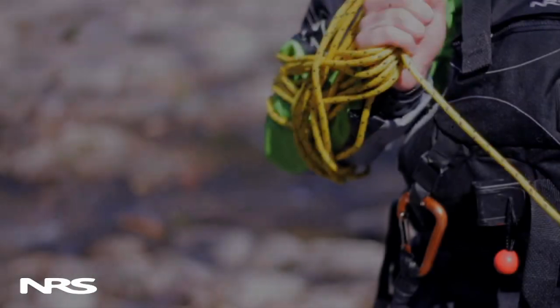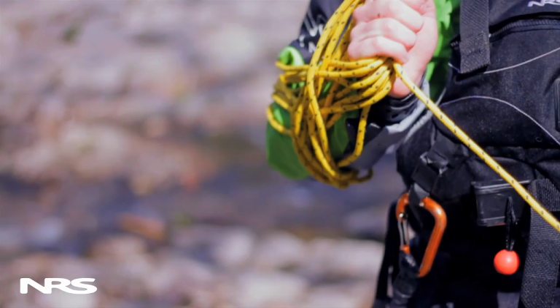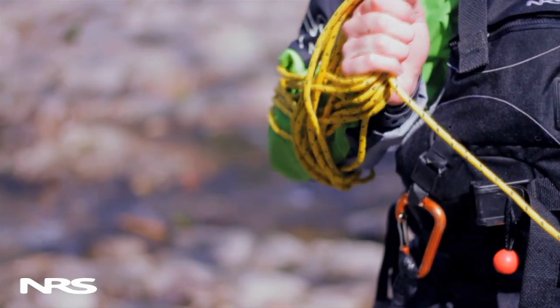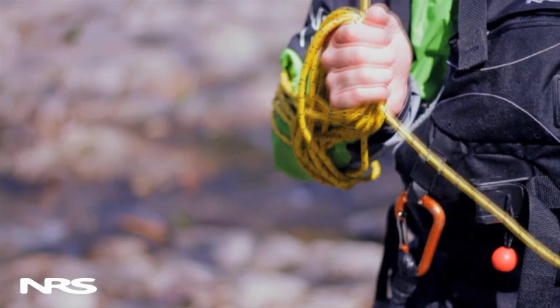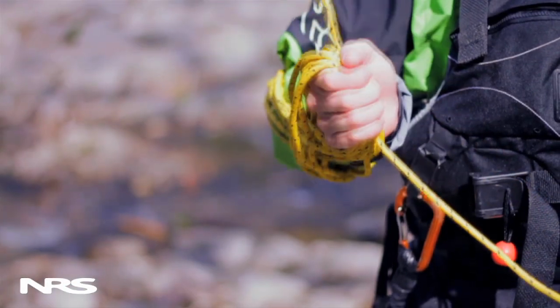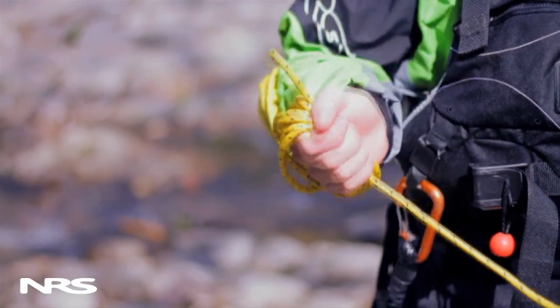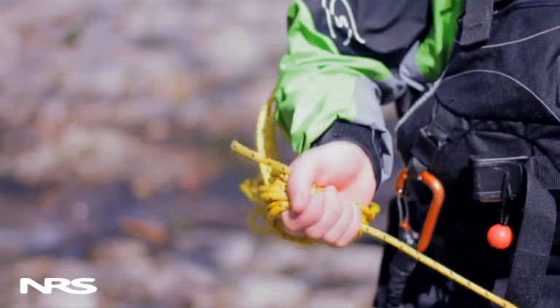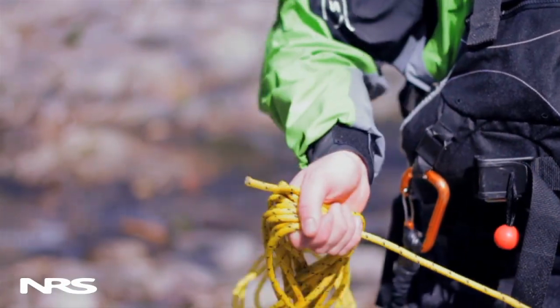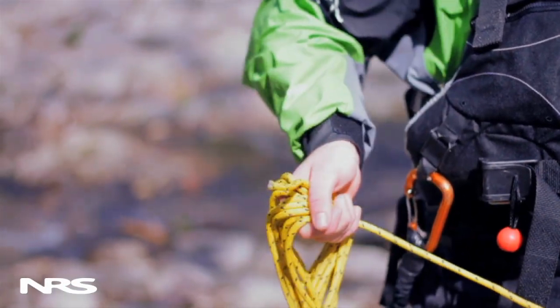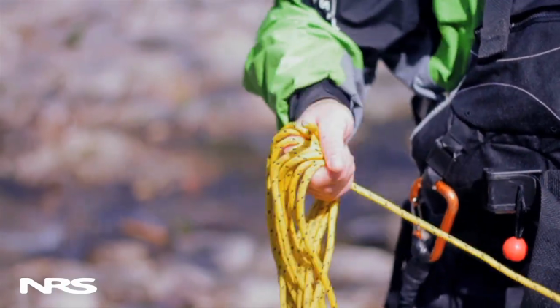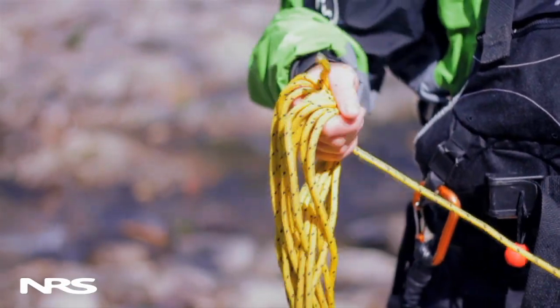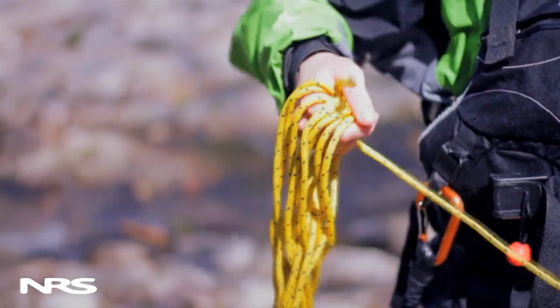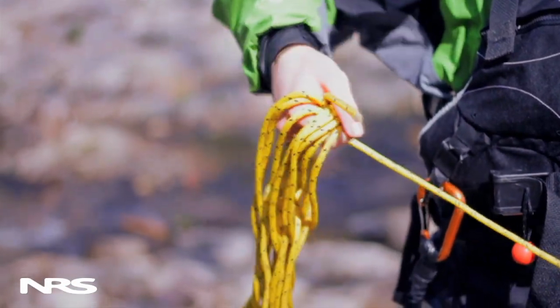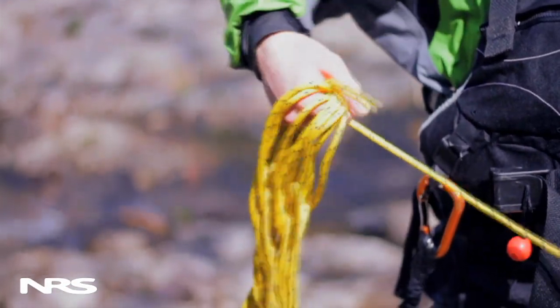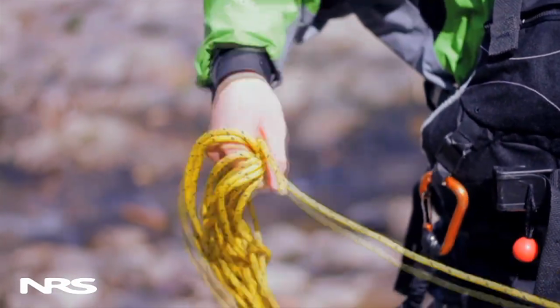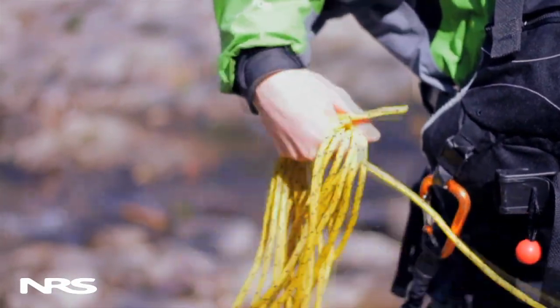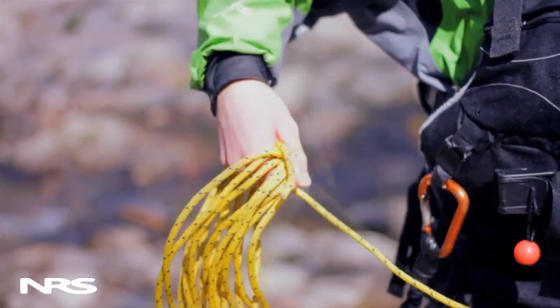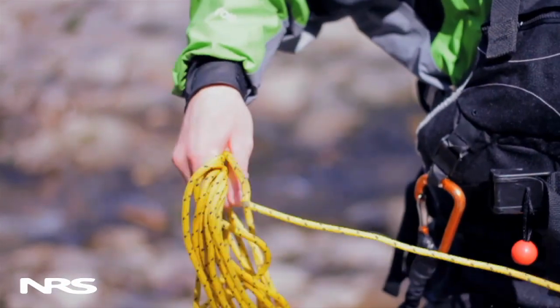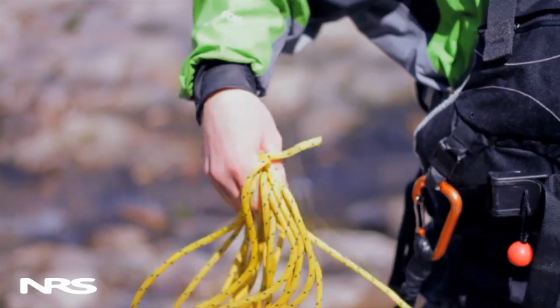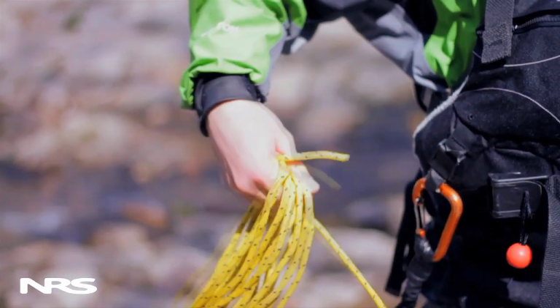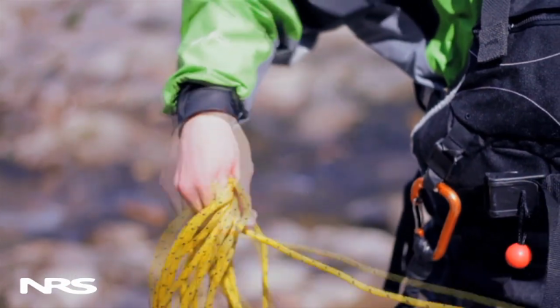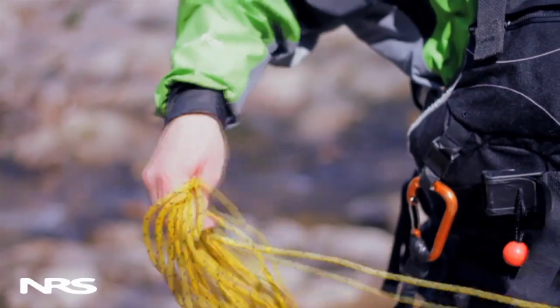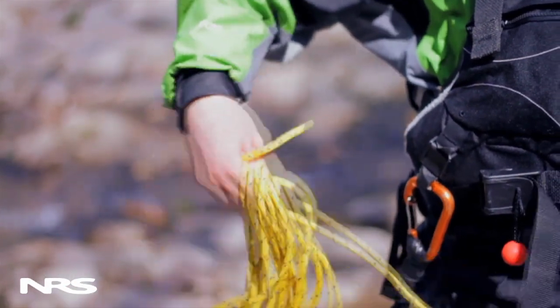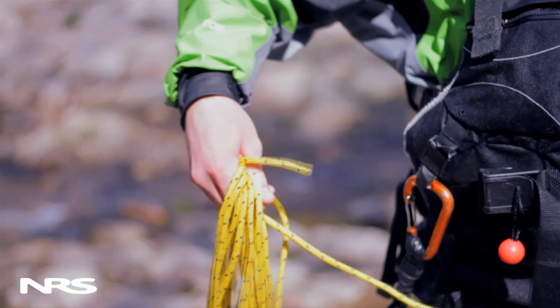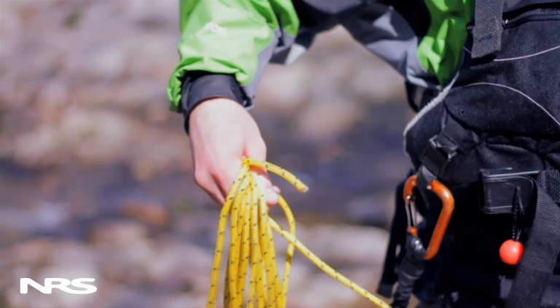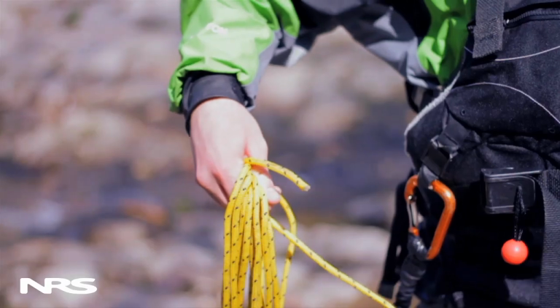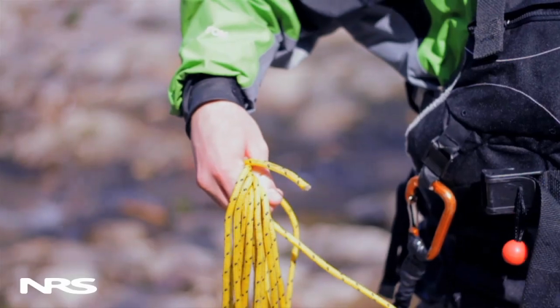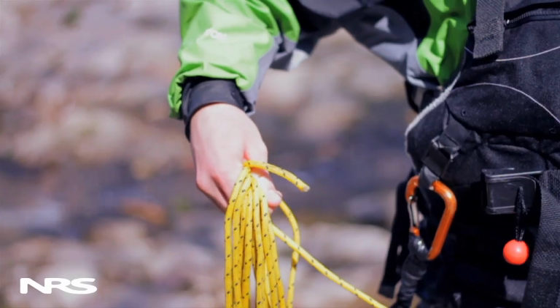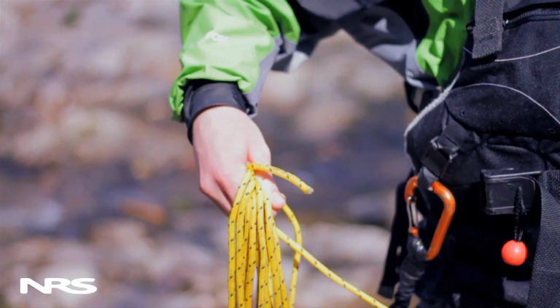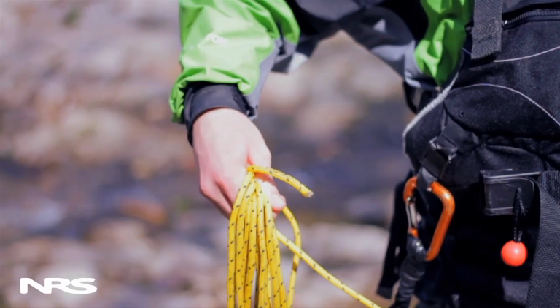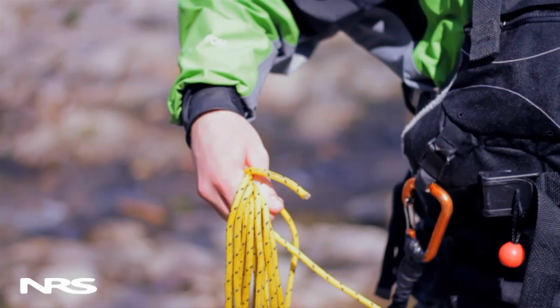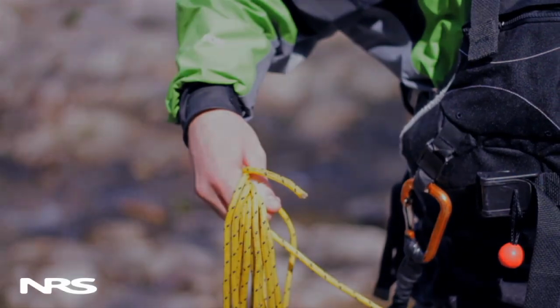Now just slip the bottom of the rope coil off your elbow, shake out your rope, and you're ready for a tangle-free second throw.